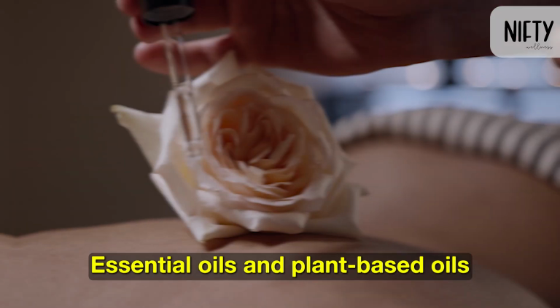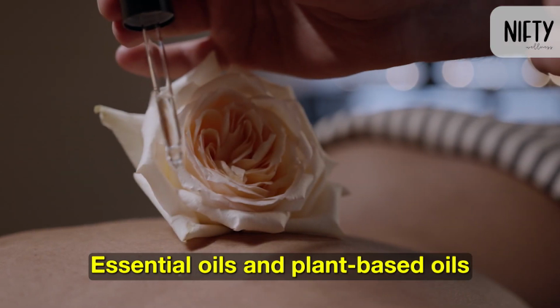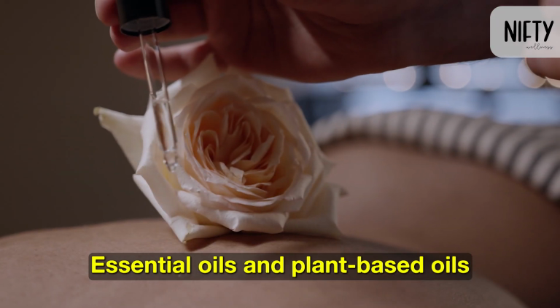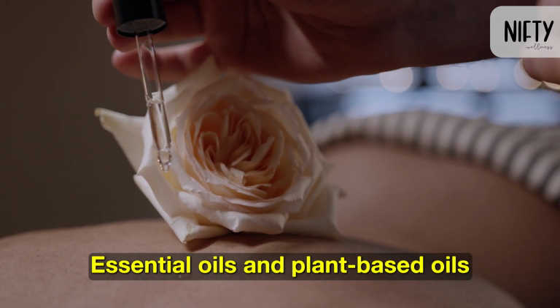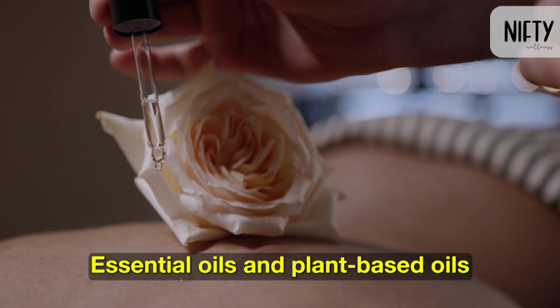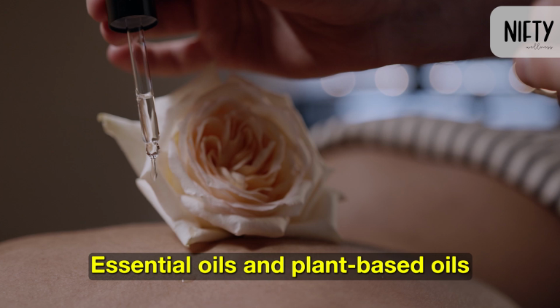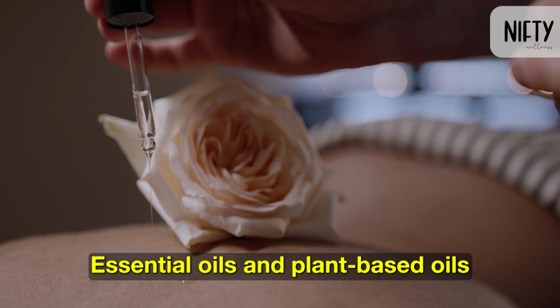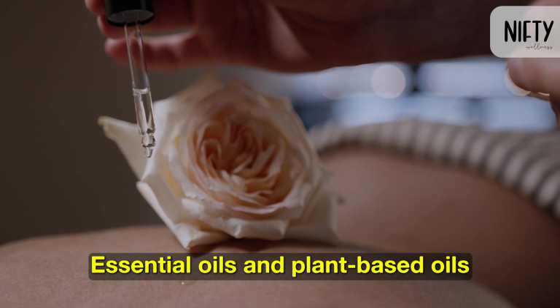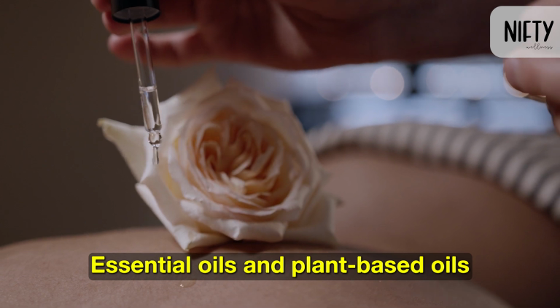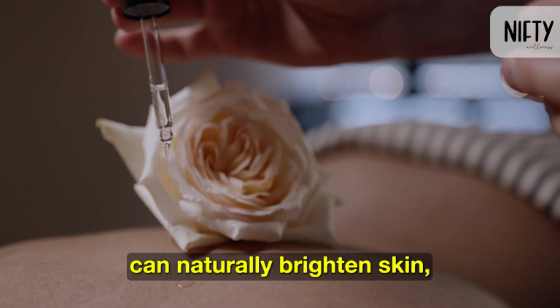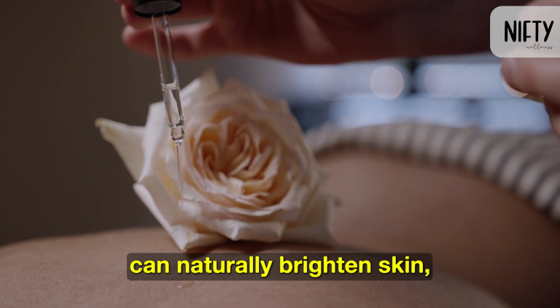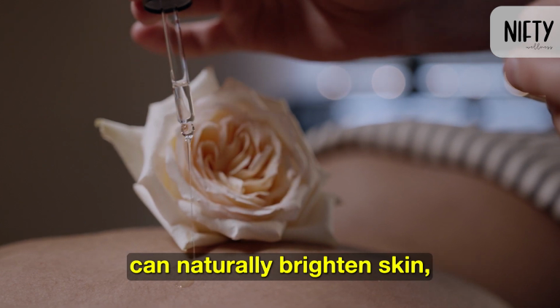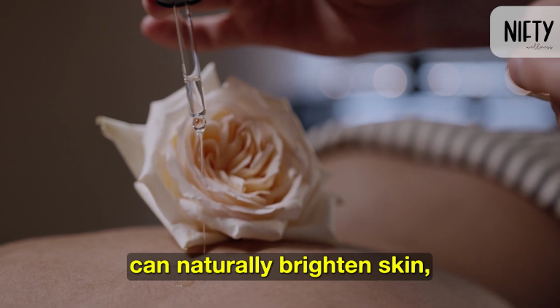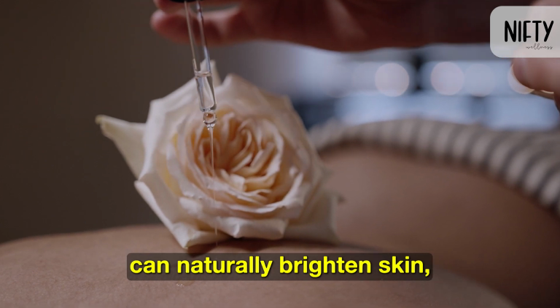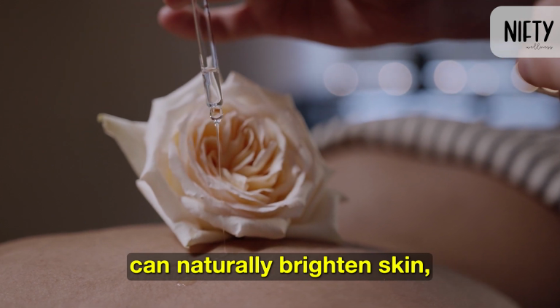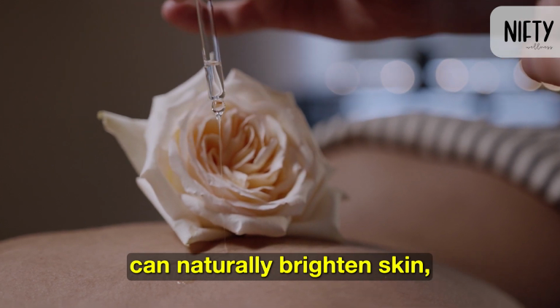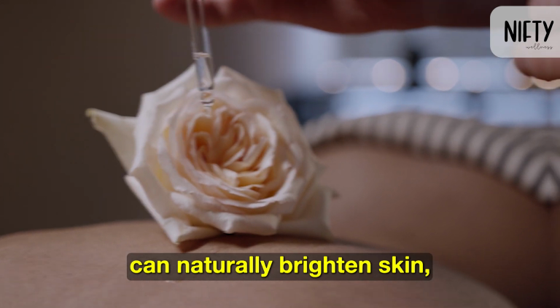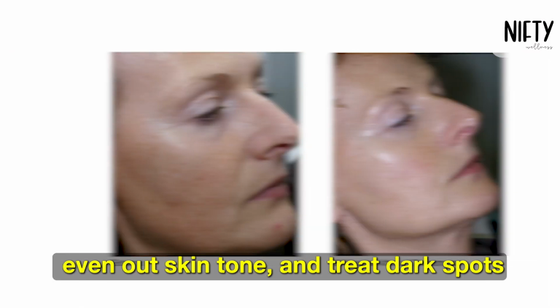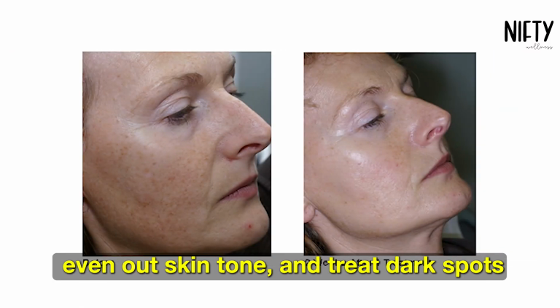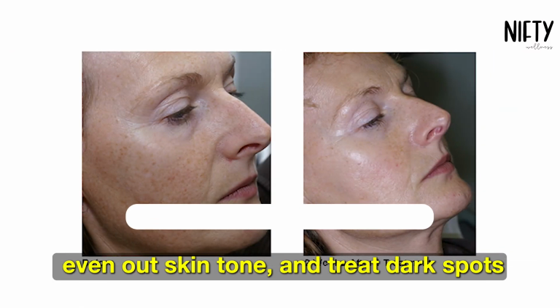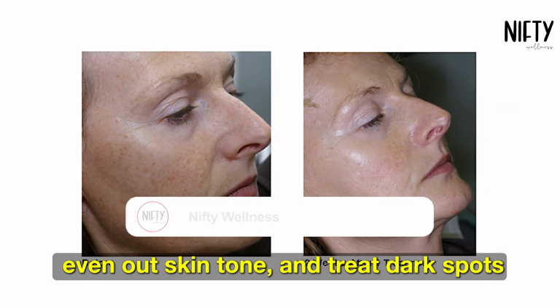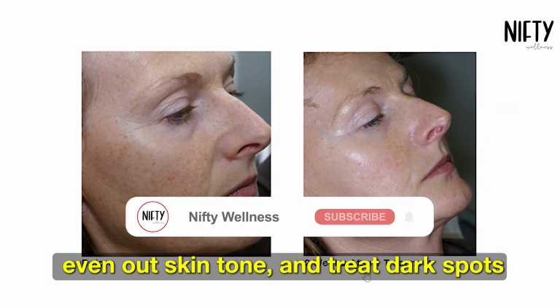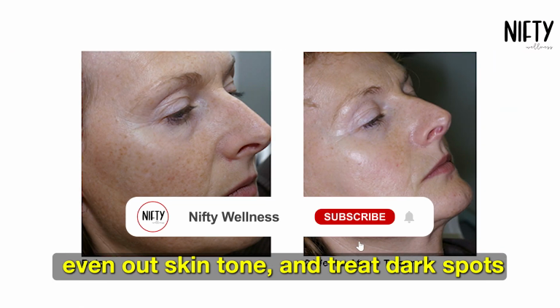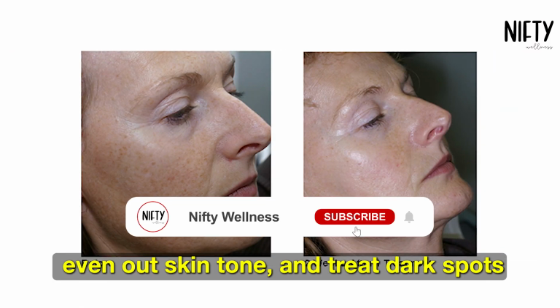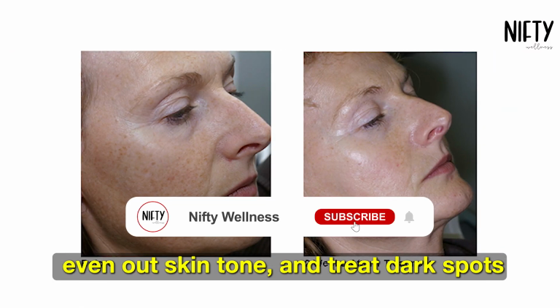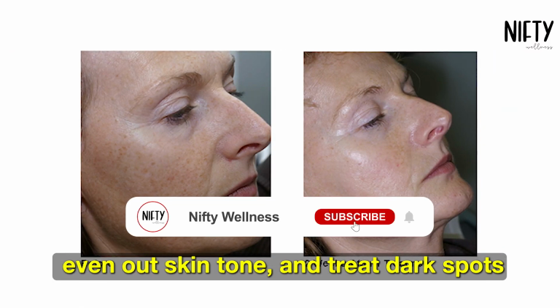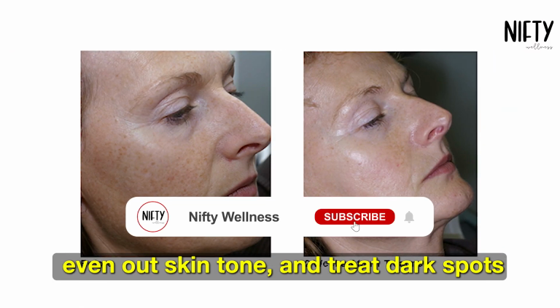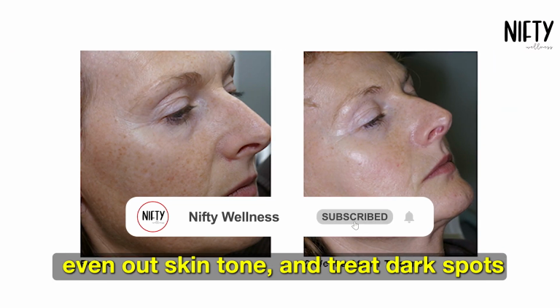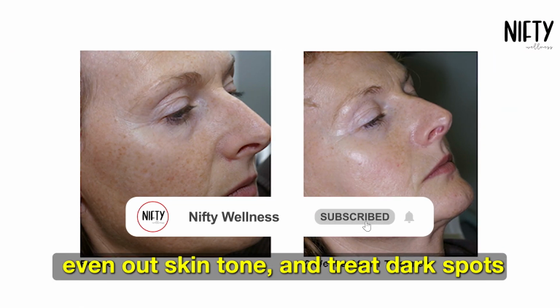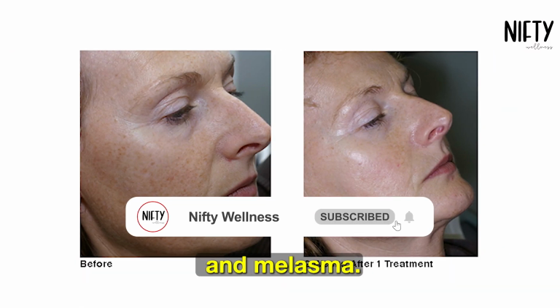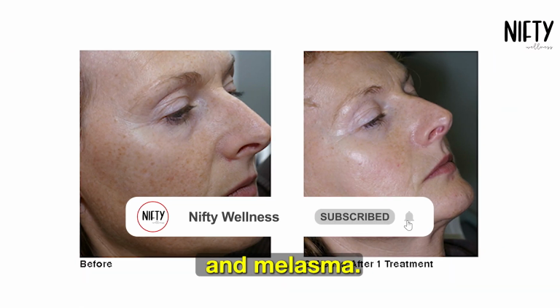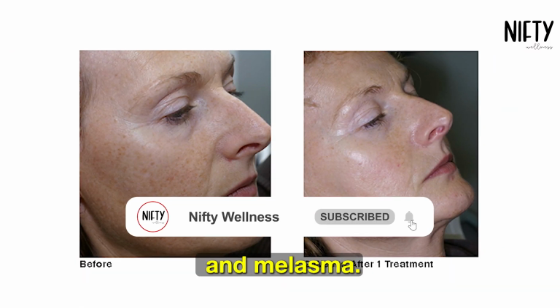Essential oils and plant-based oils can naturally brighten skin, even out skin tone, and treat dark spots and melasma.